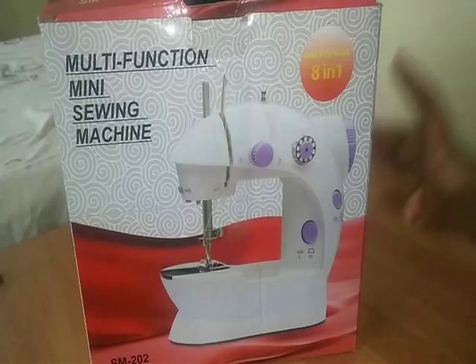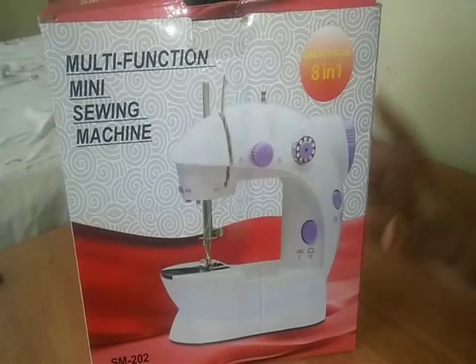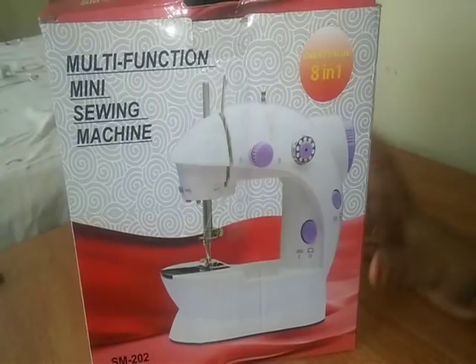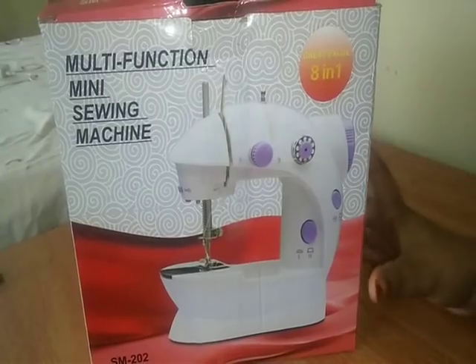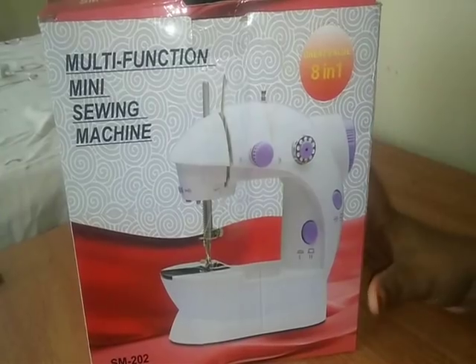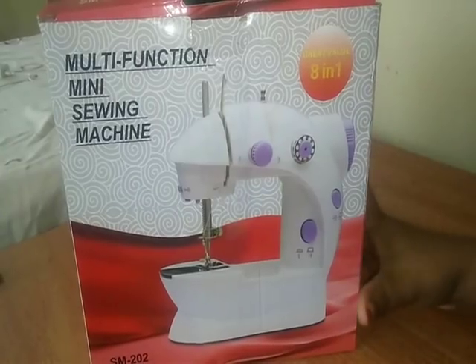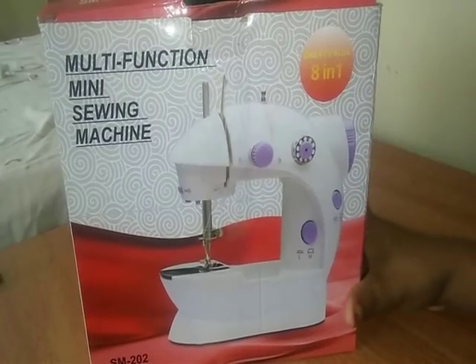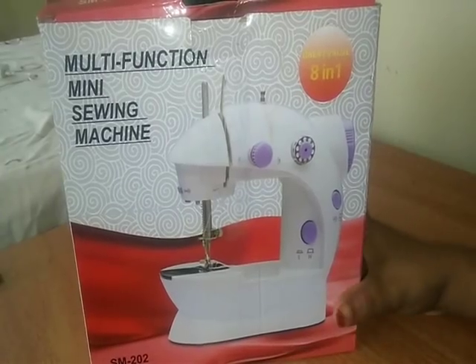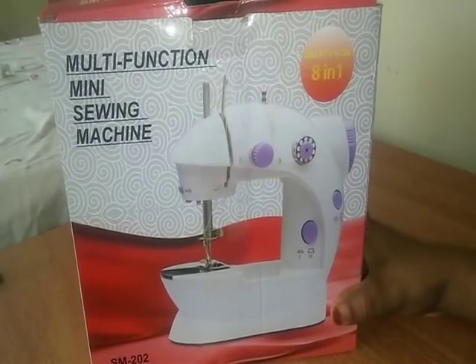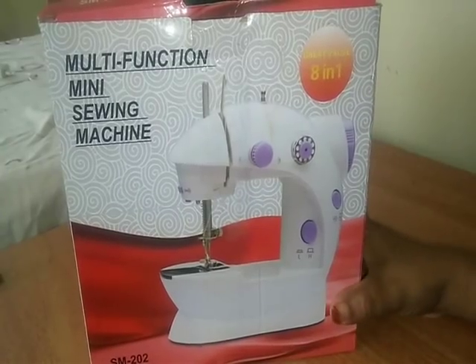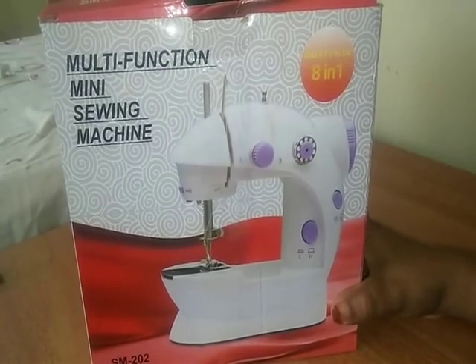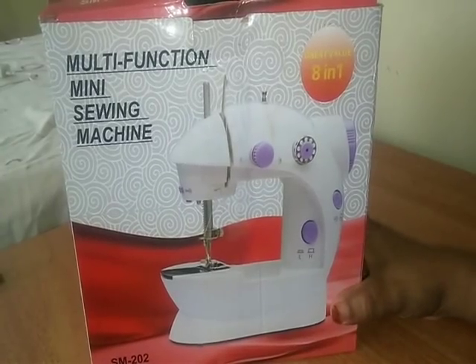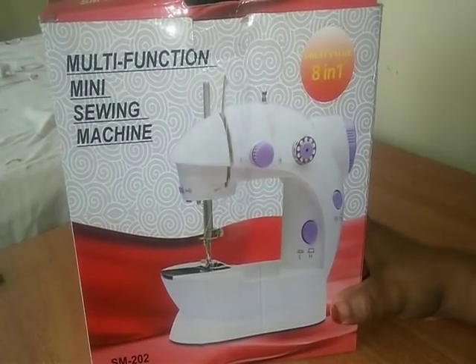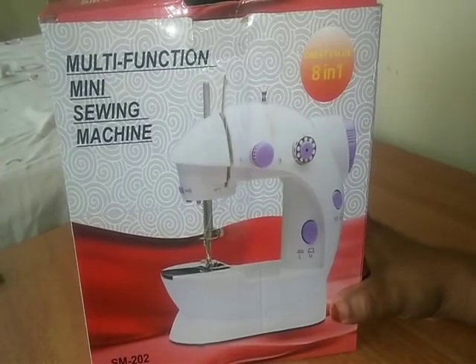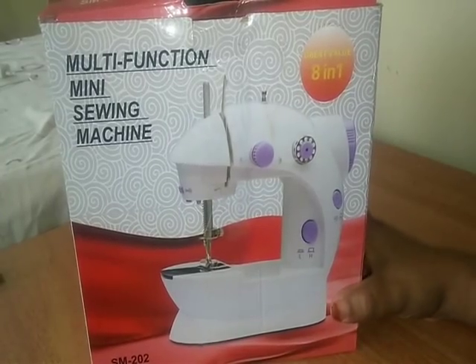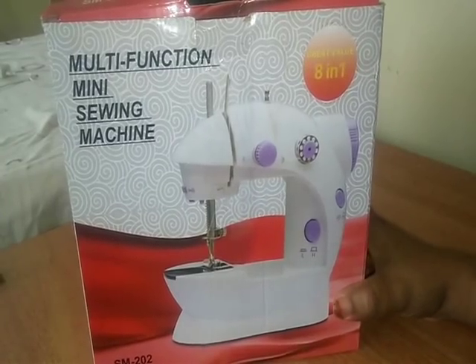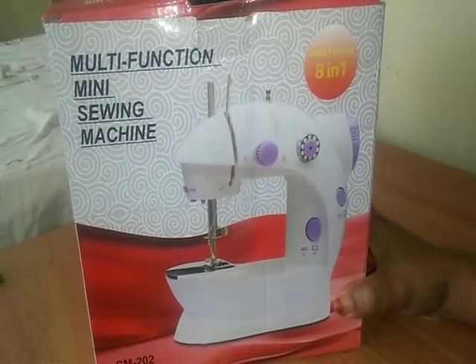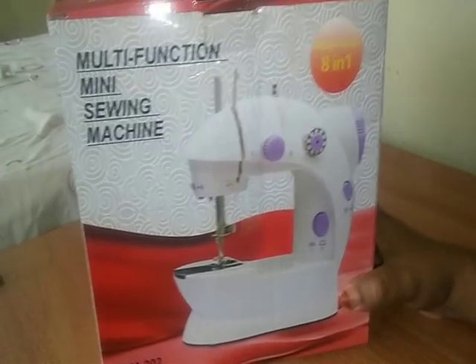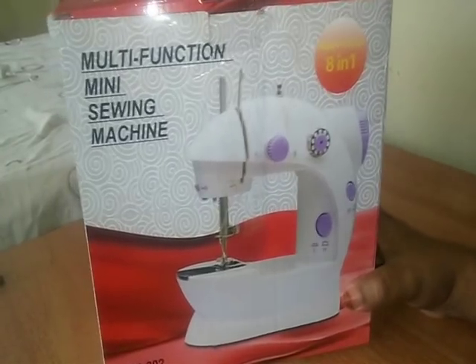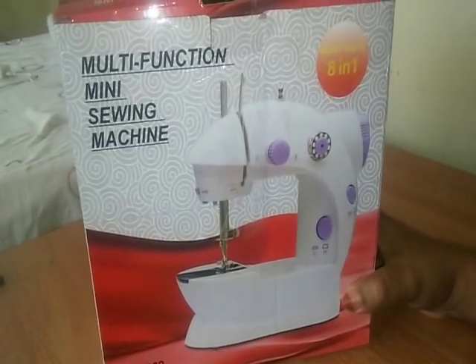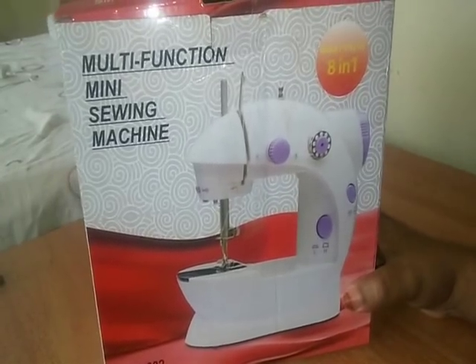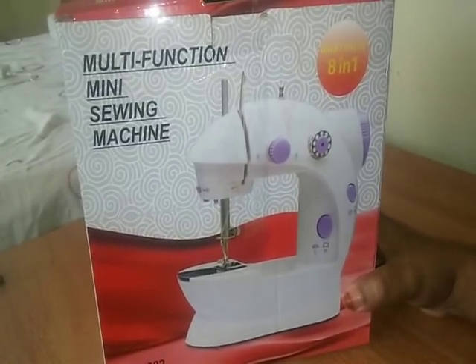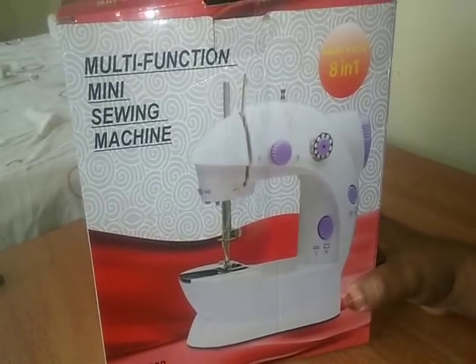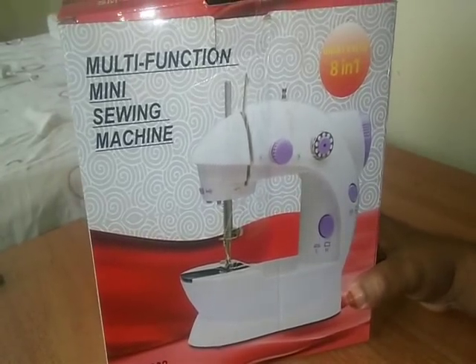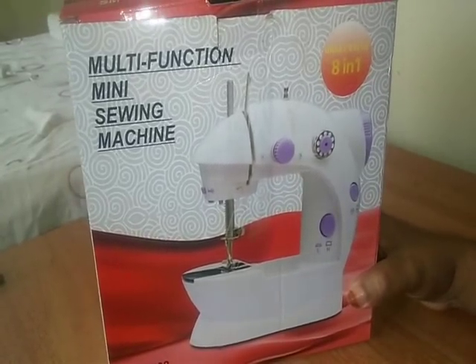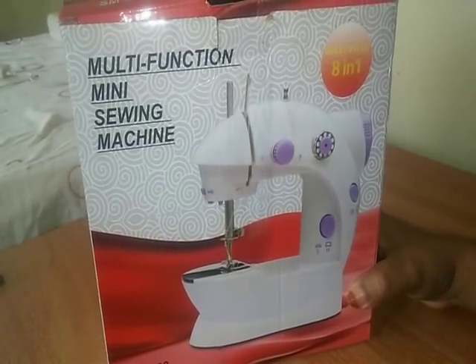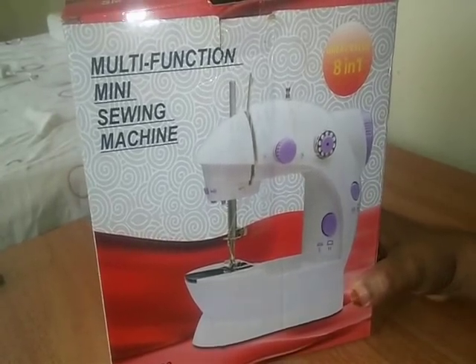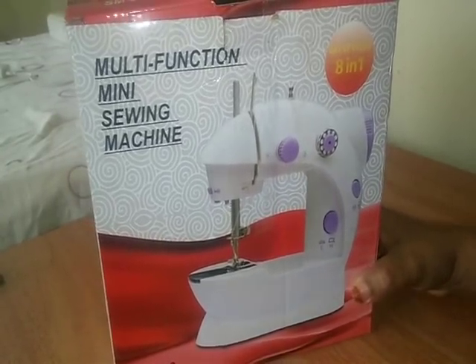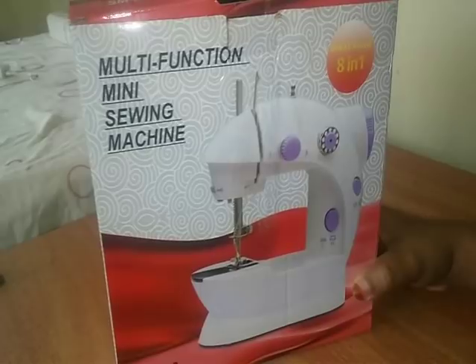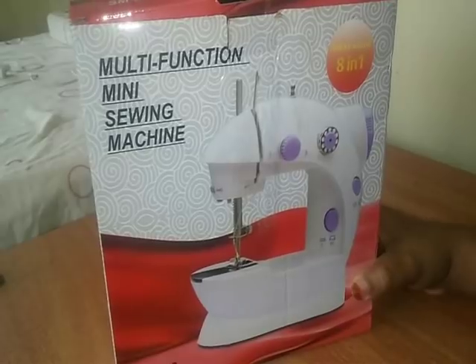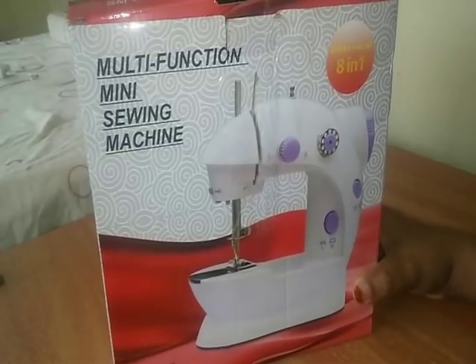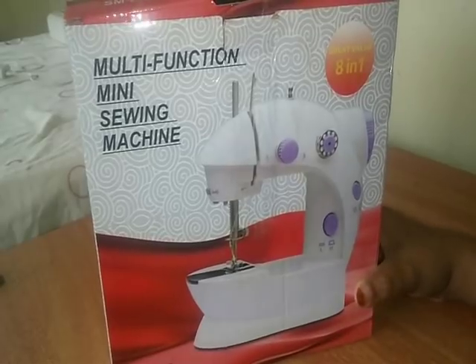Hello friends, I am going to share the mini sewing machine or the stitching machine.